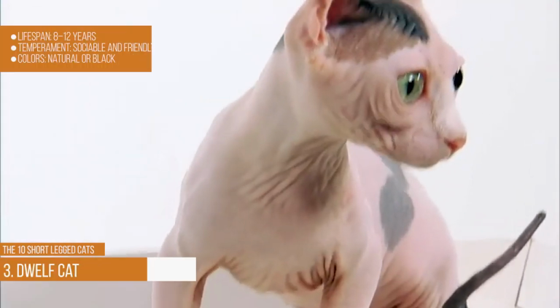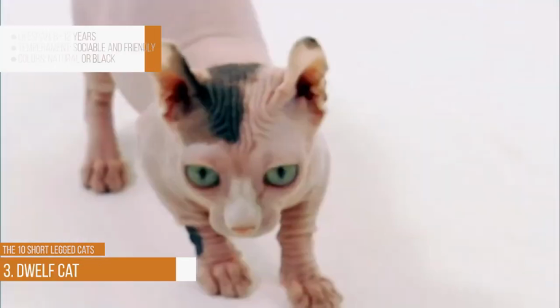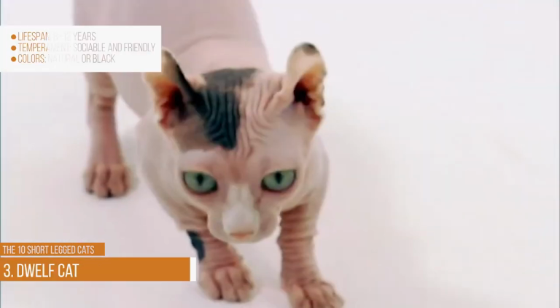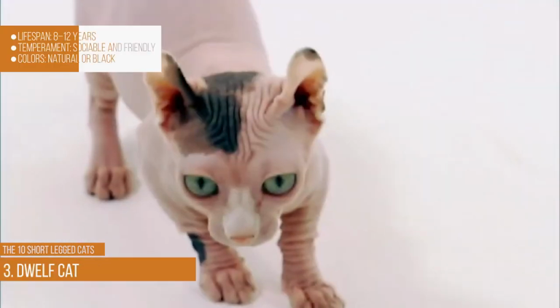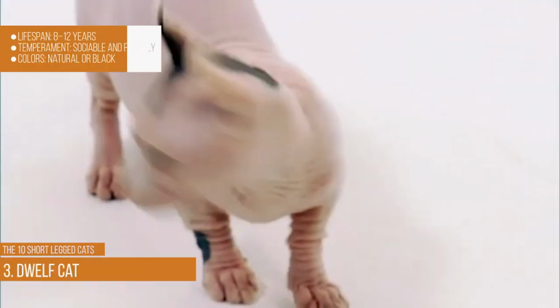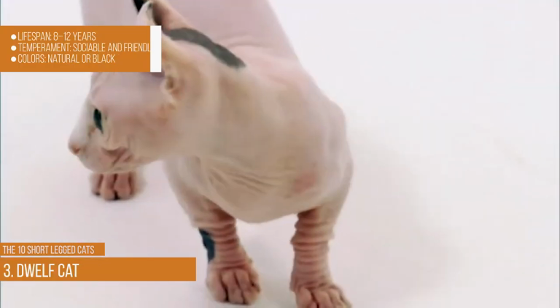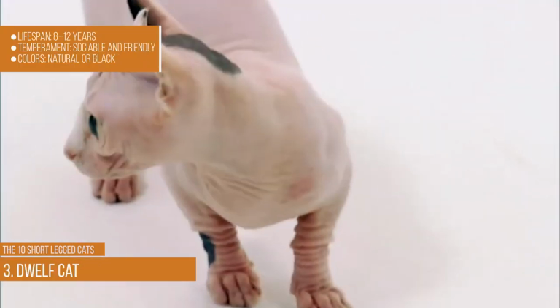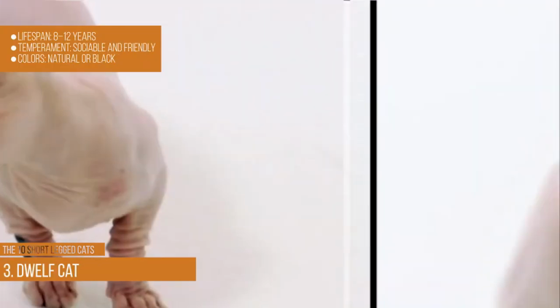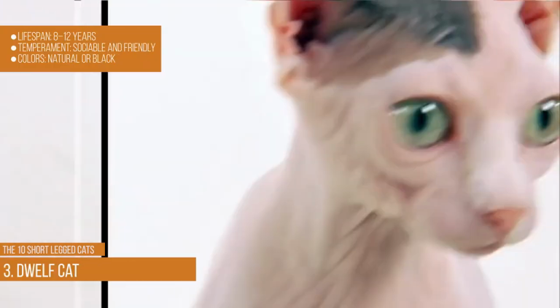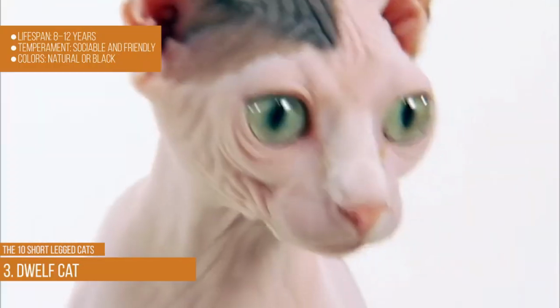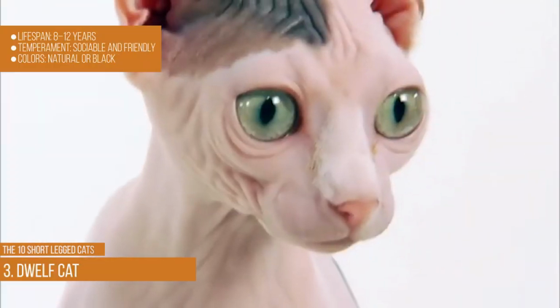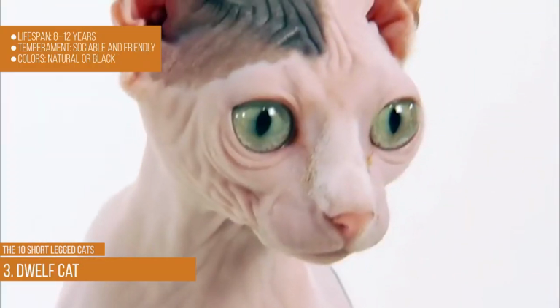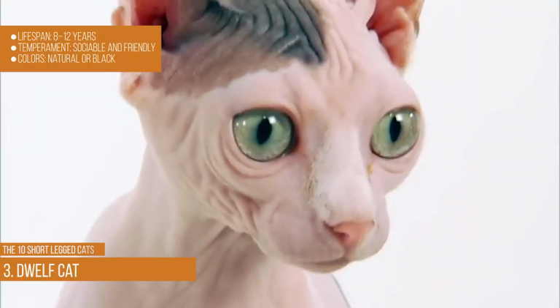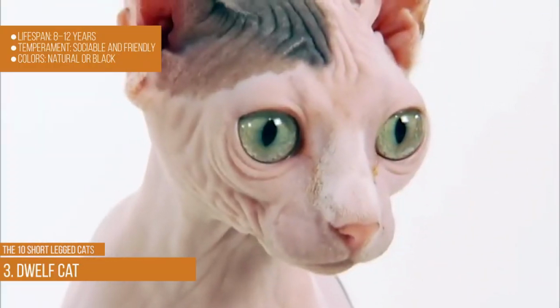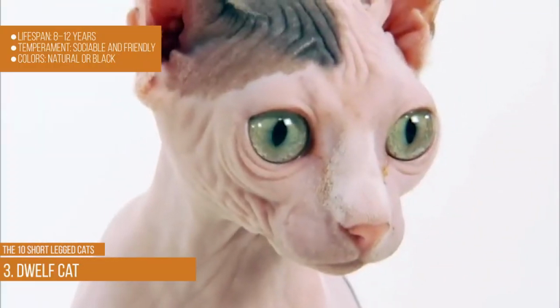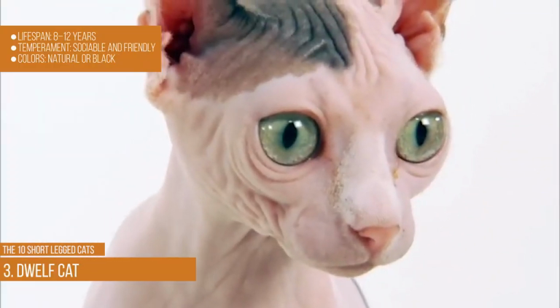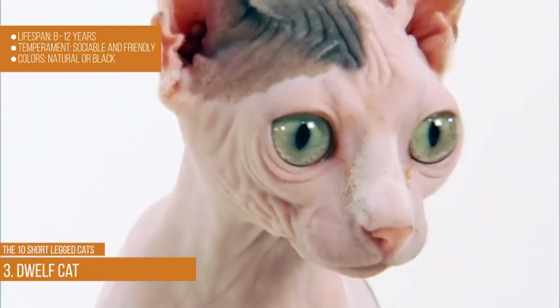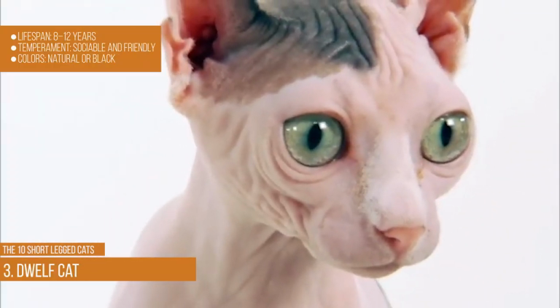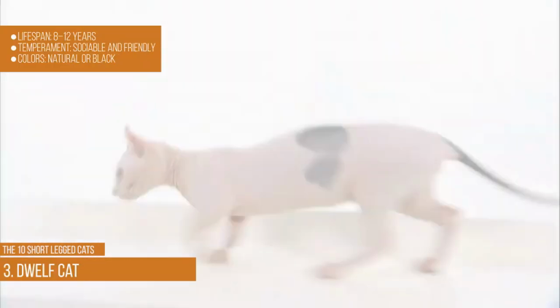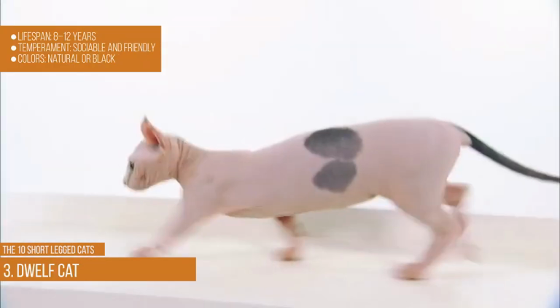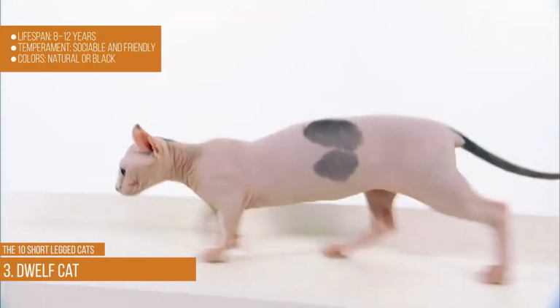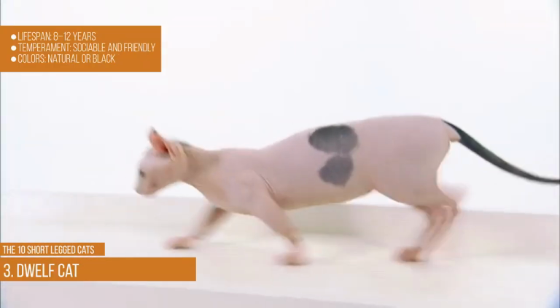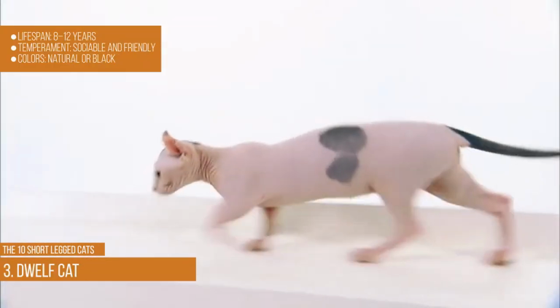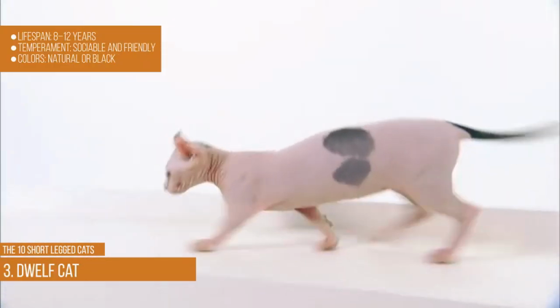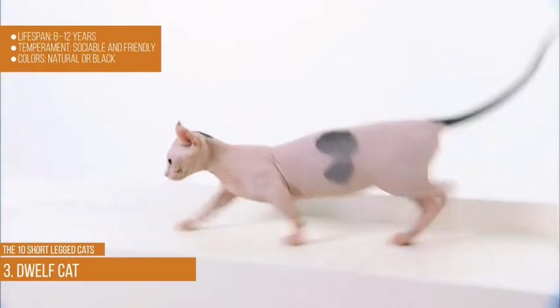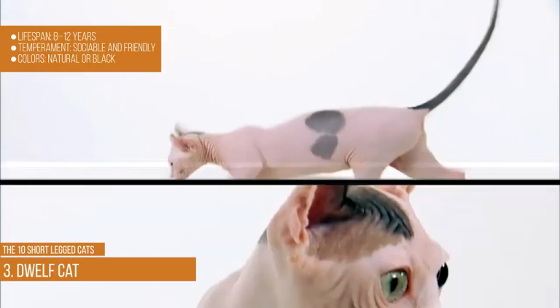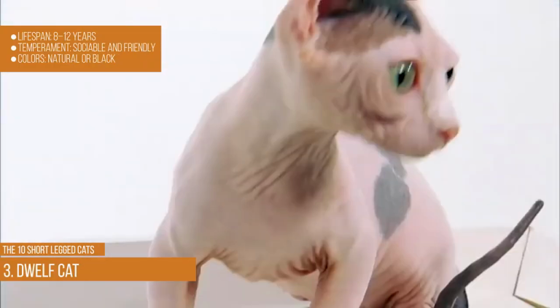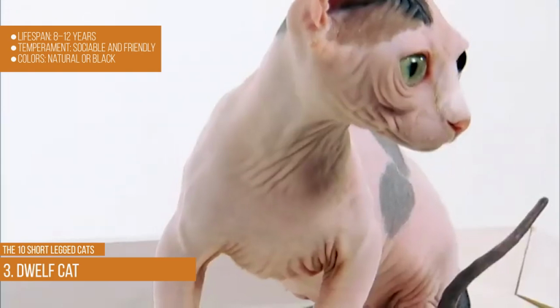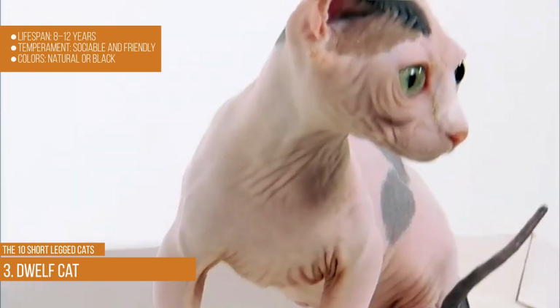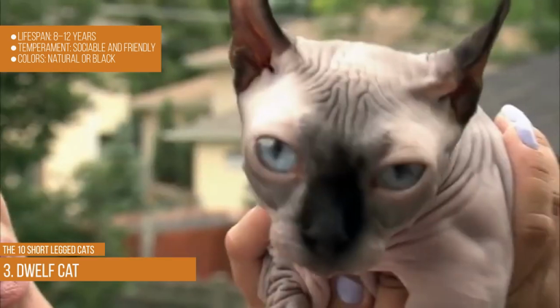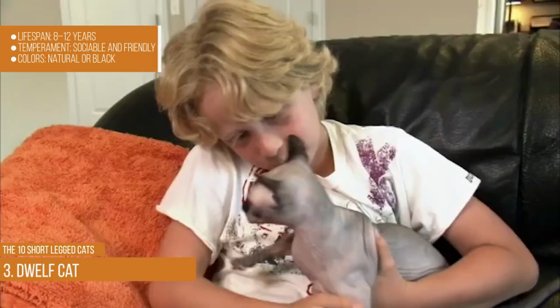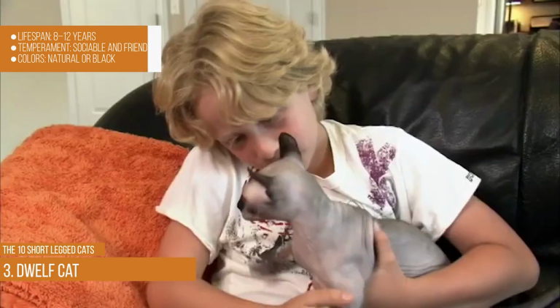Elf cat. Lifespan: 8–12 years. Temperament: sociable and friendly. Colors: natural or black.